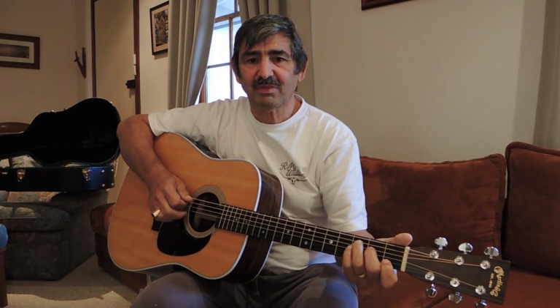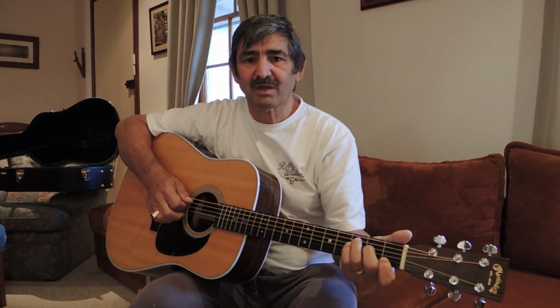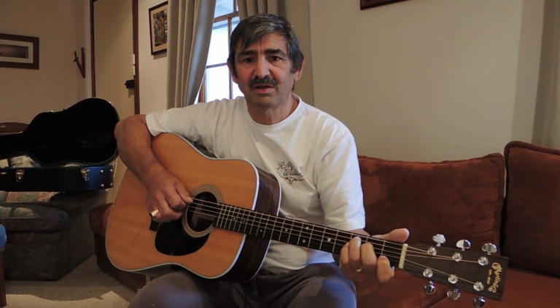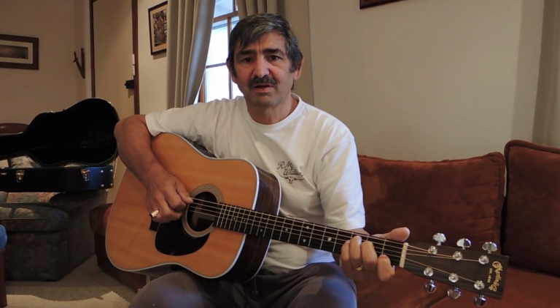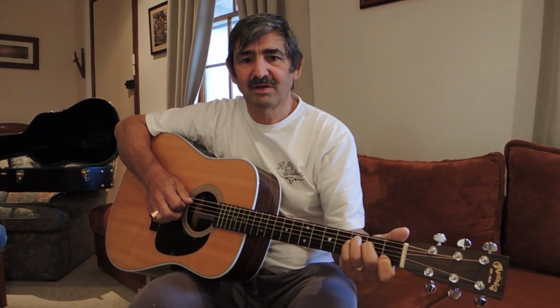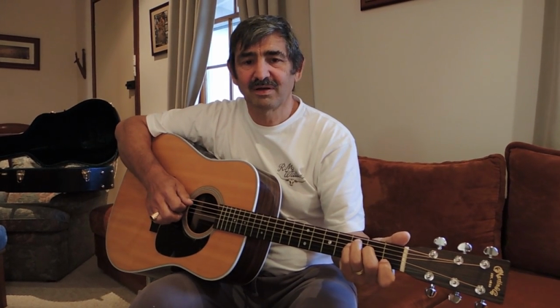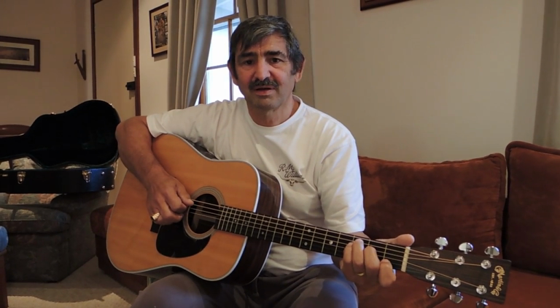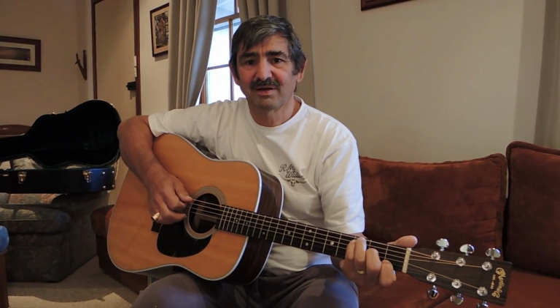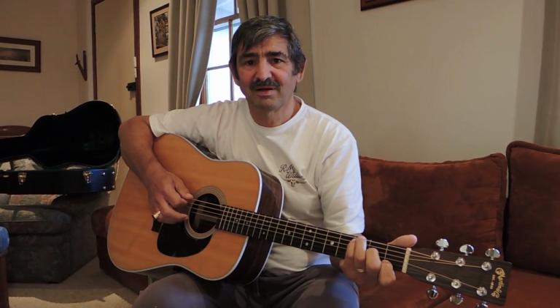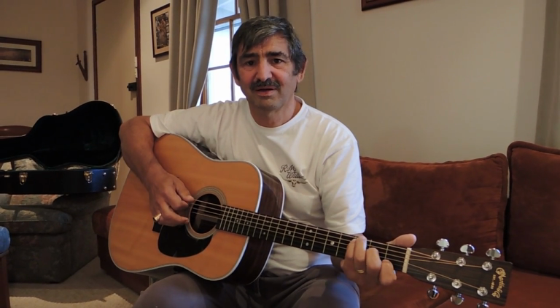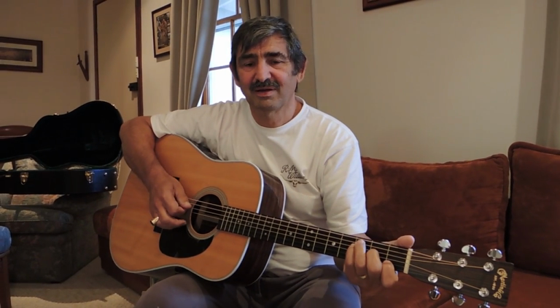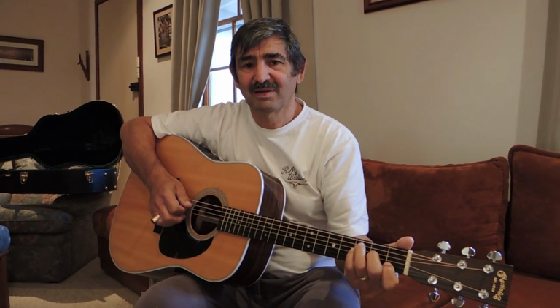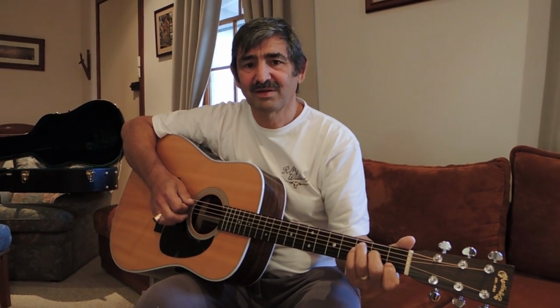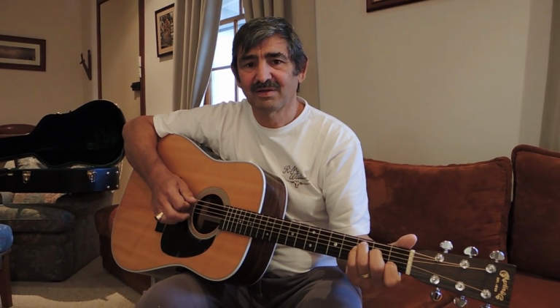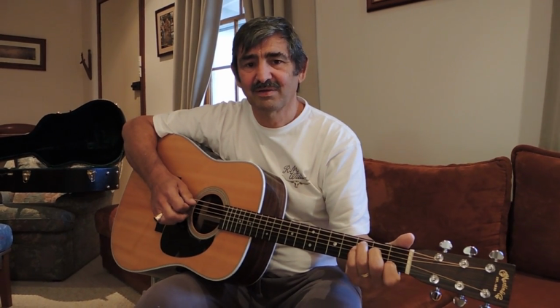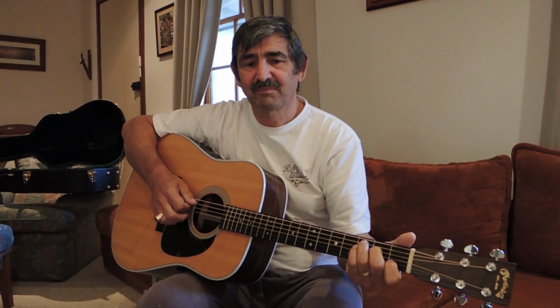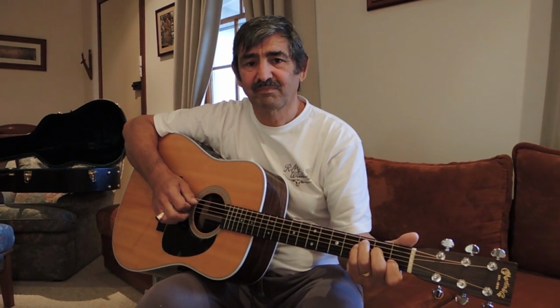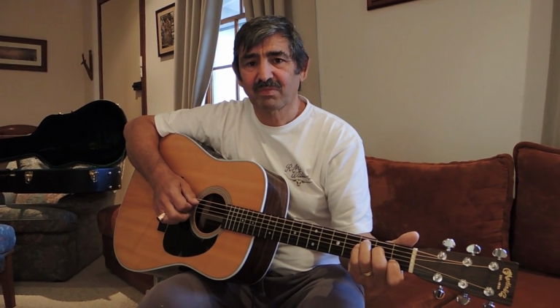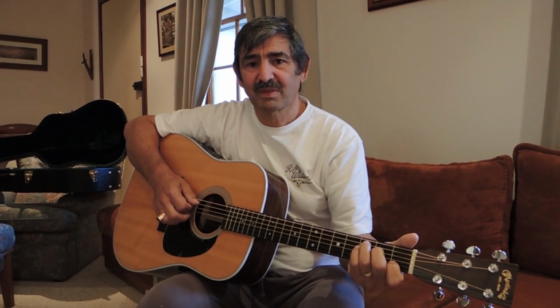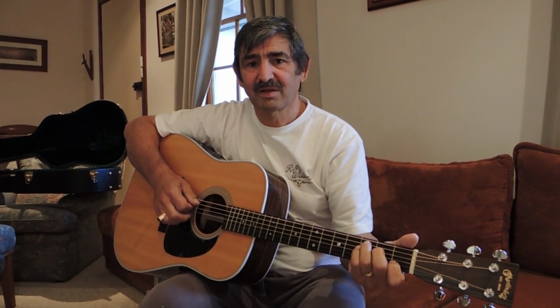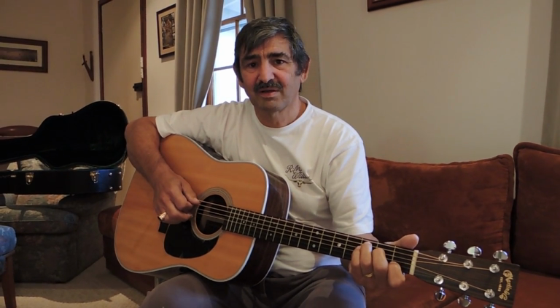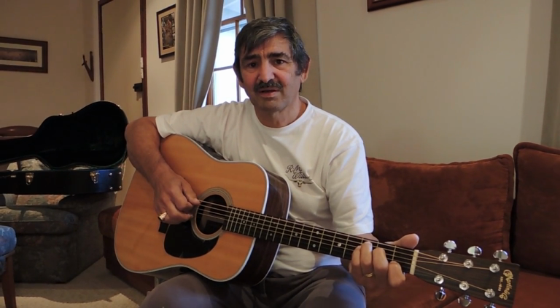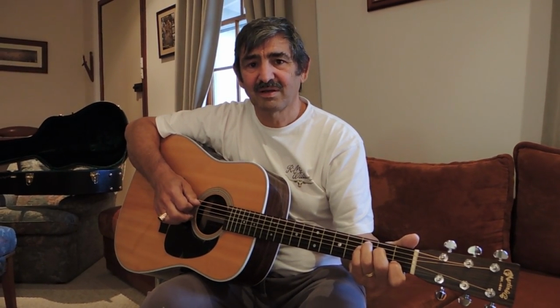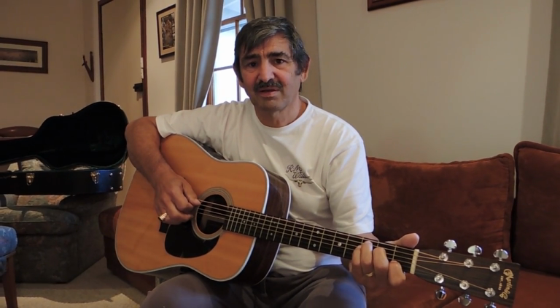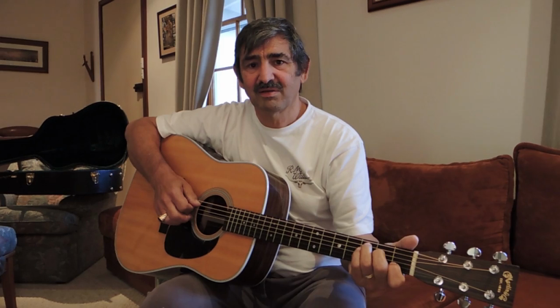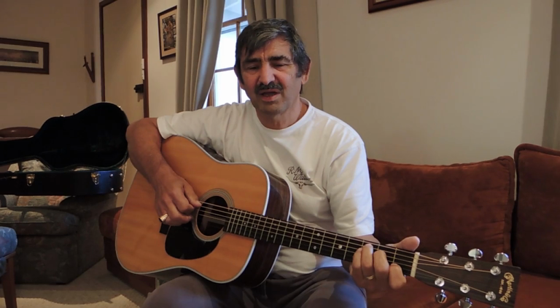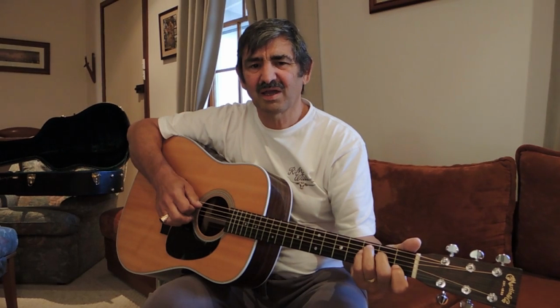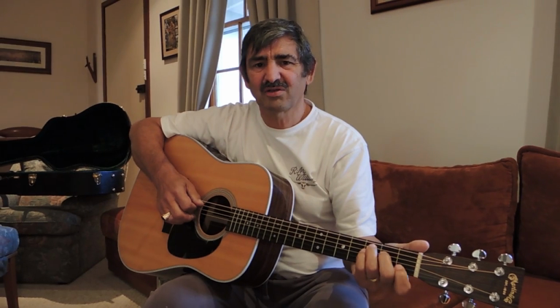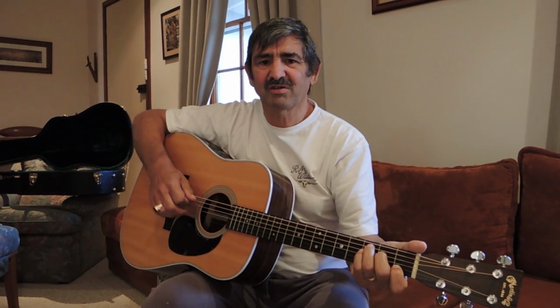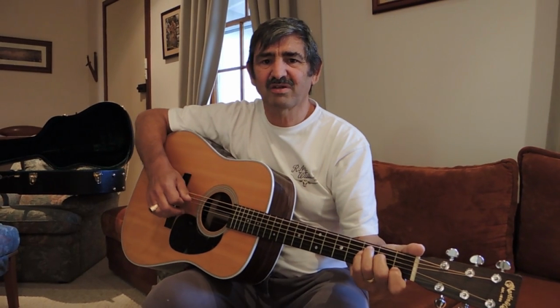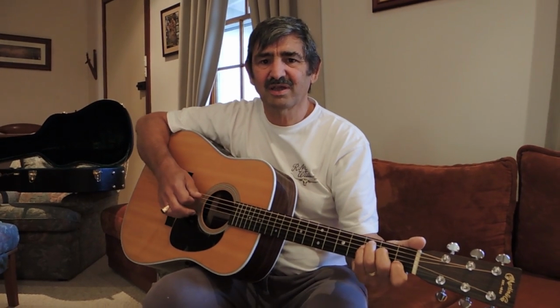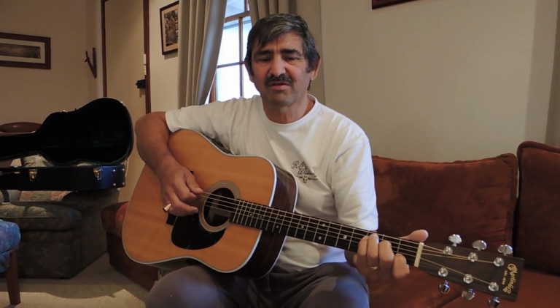I love that old style. That's sort of Mother Maybelle, isn't it? Yeah, generally, yeah.